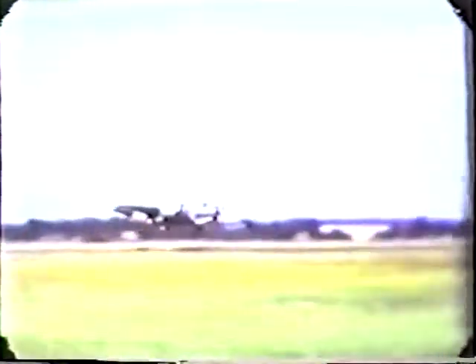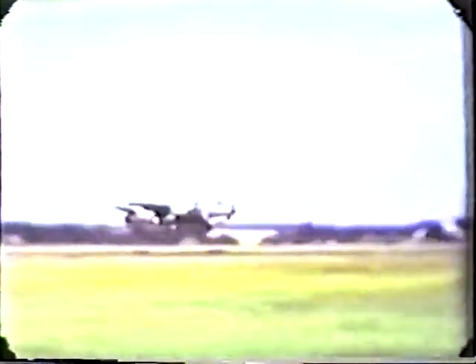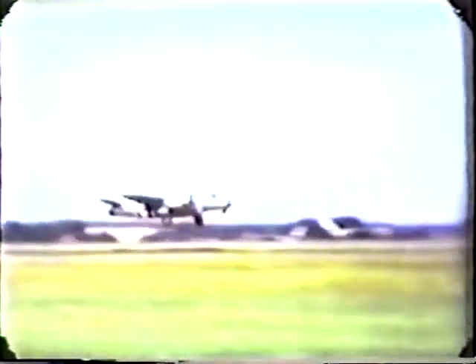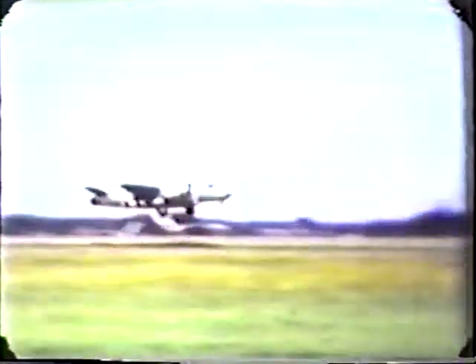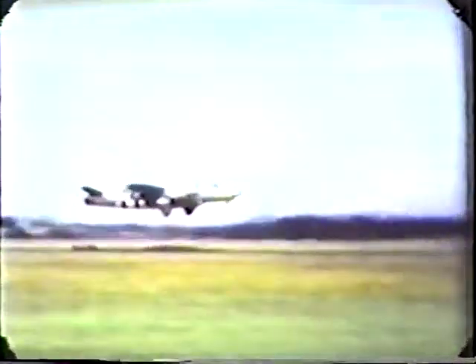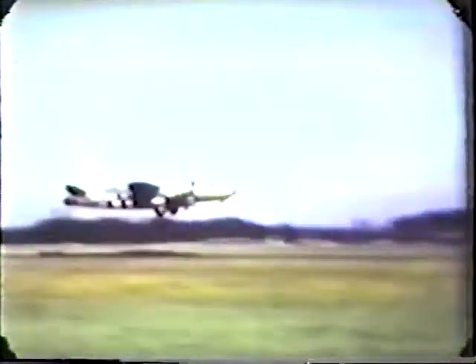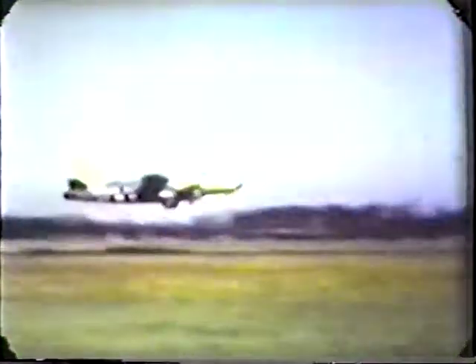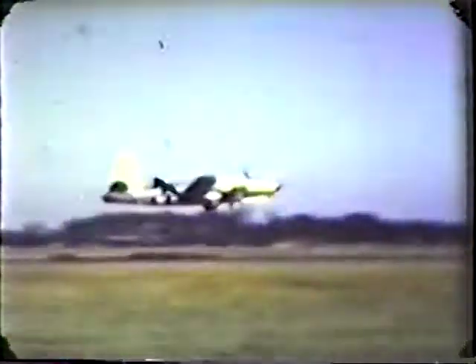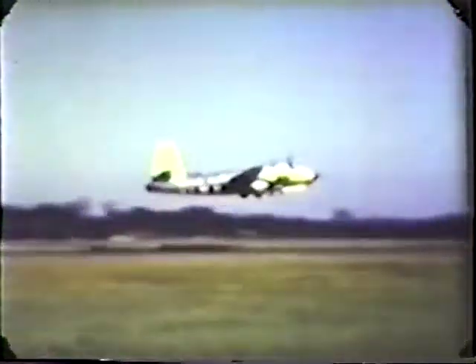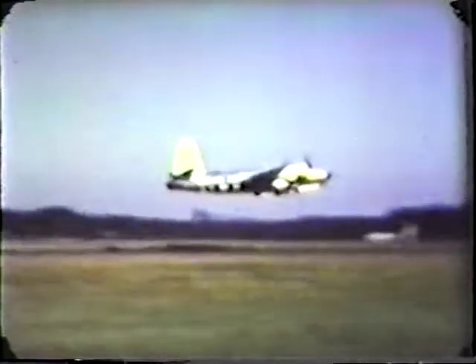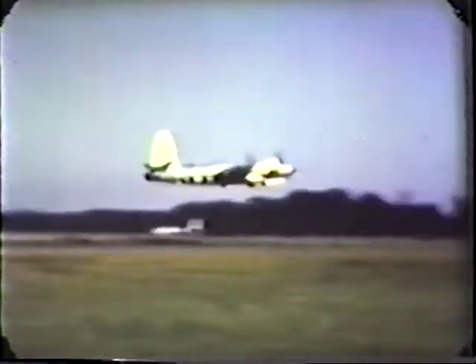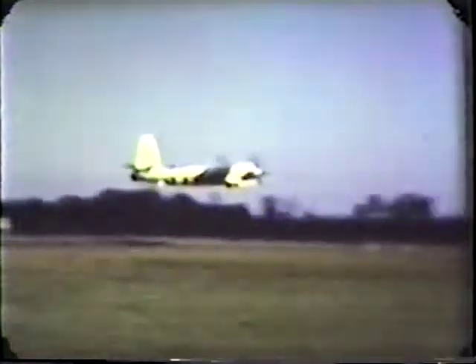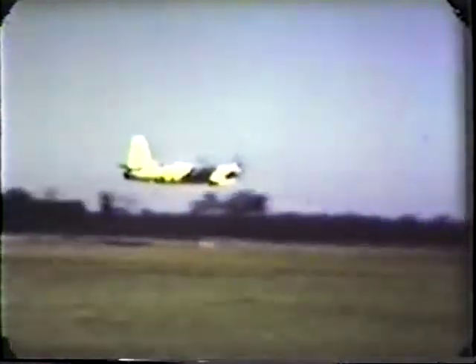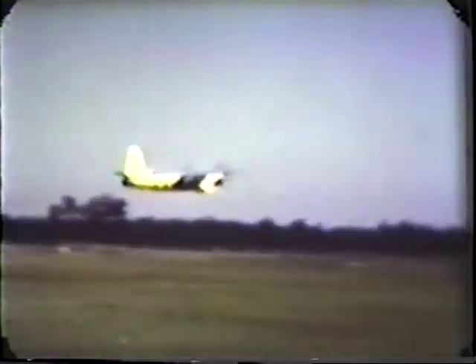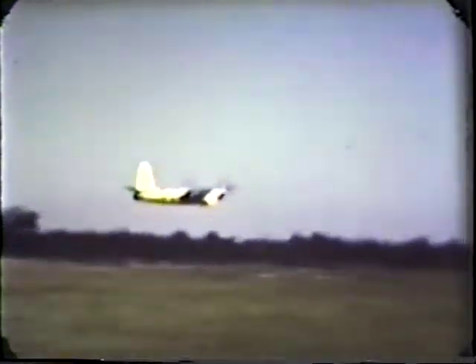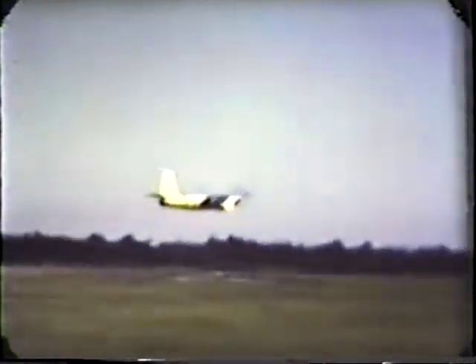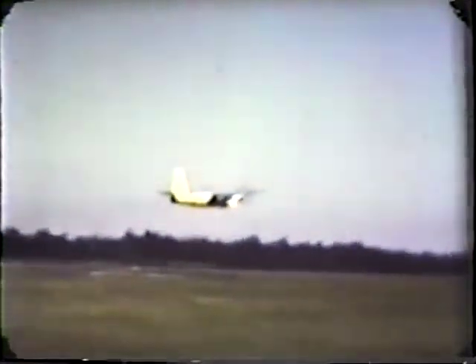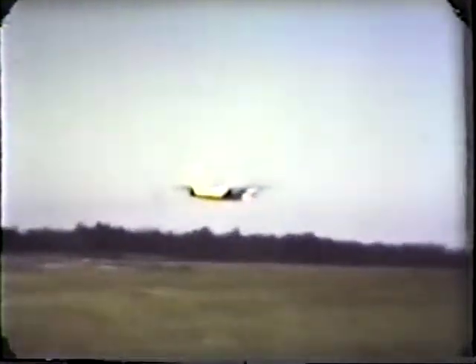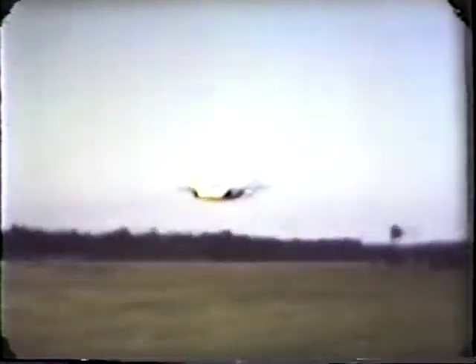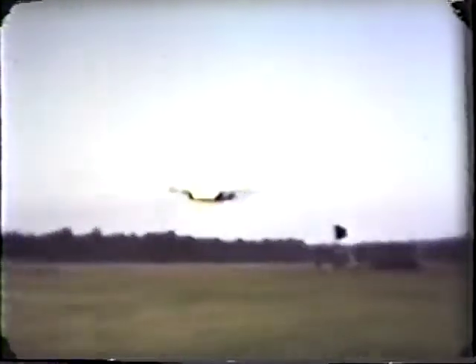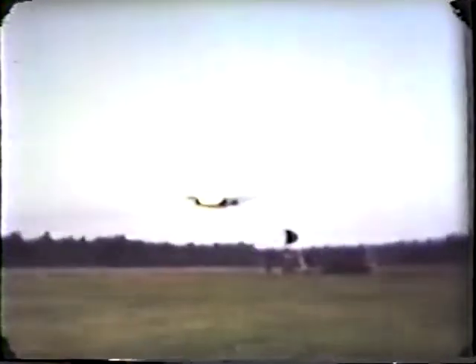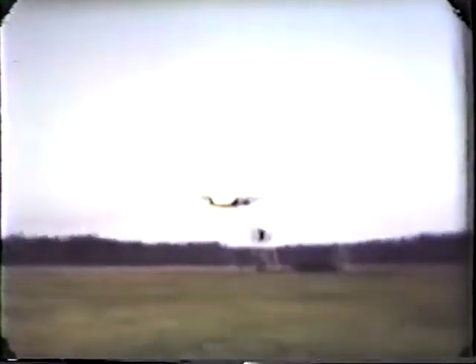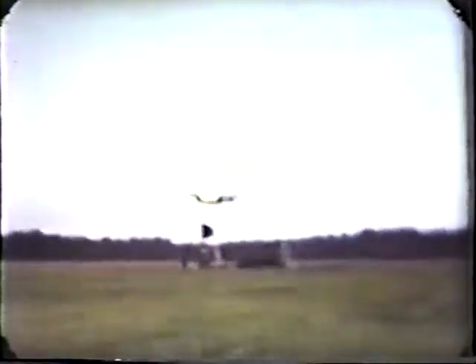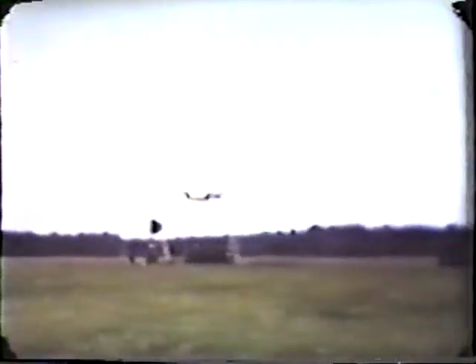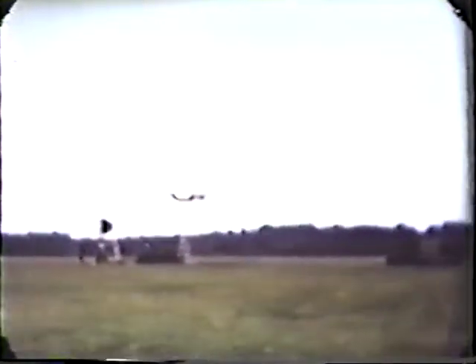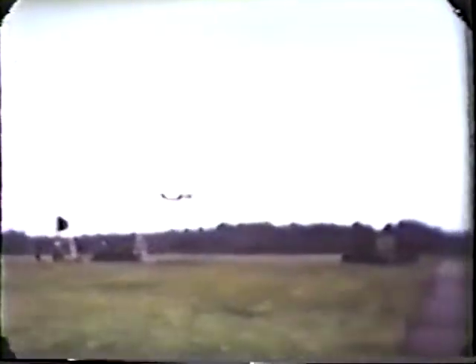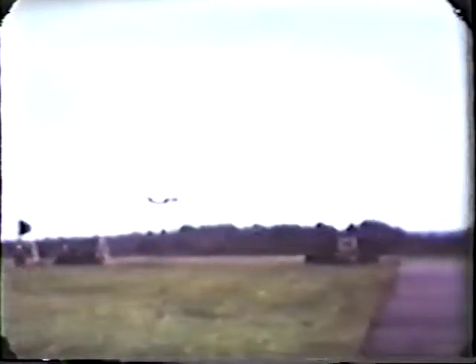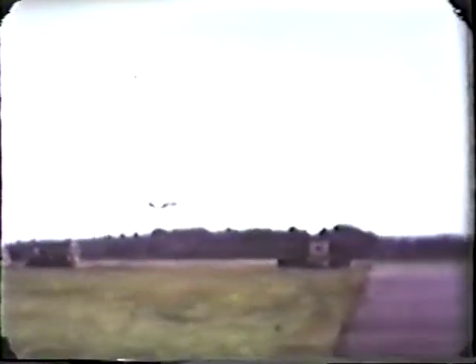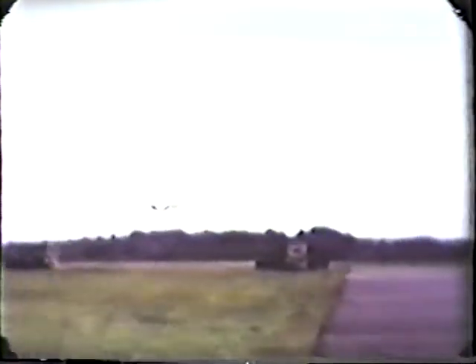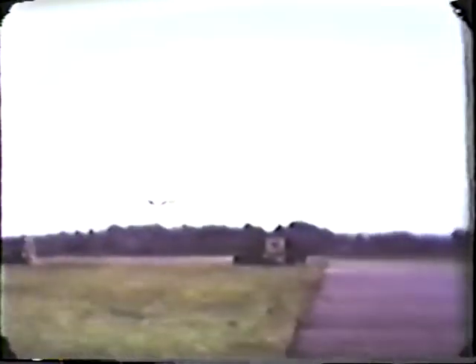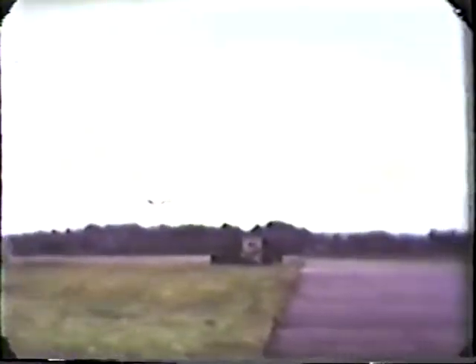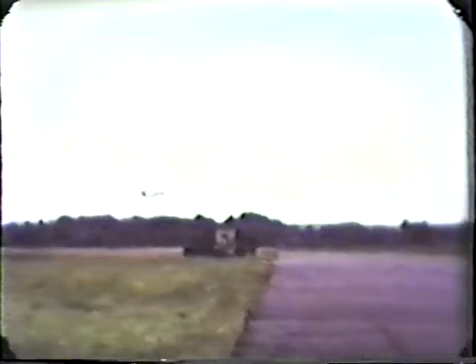These pictures were taken at Bayeux, just off the Normandy coast in France, on the metal runways.